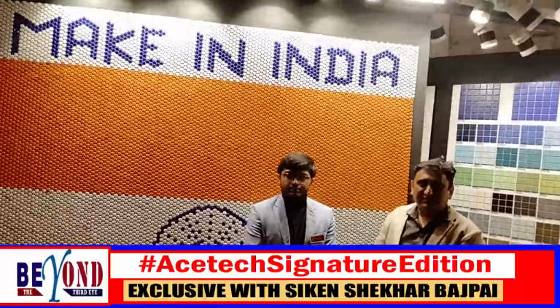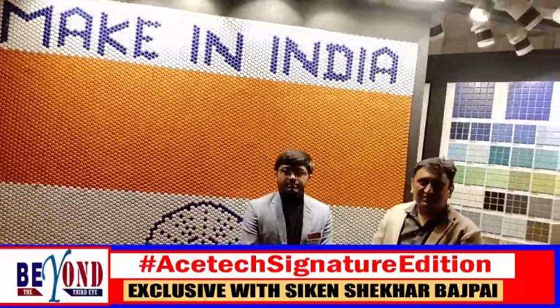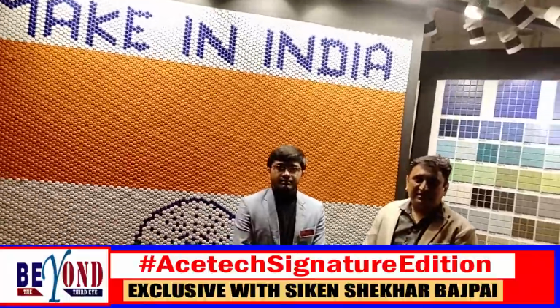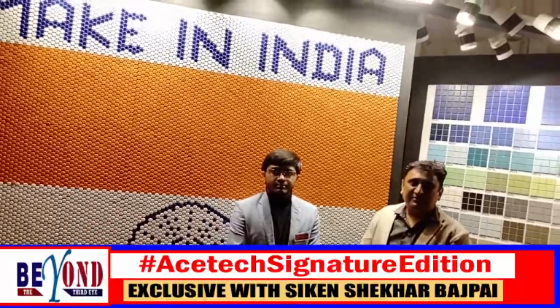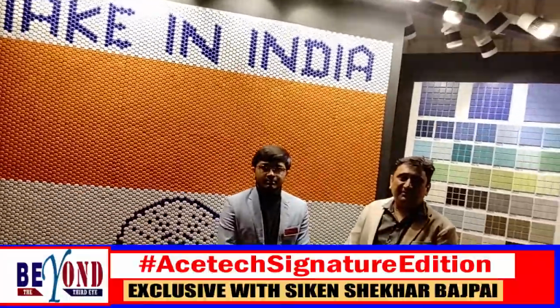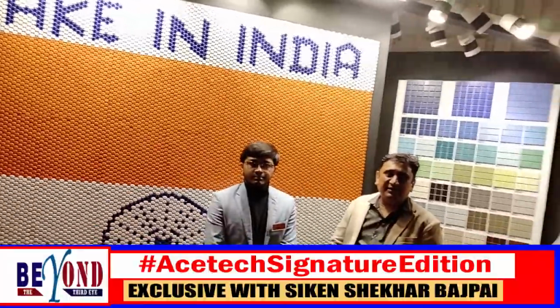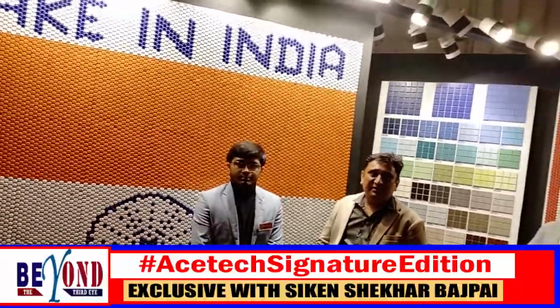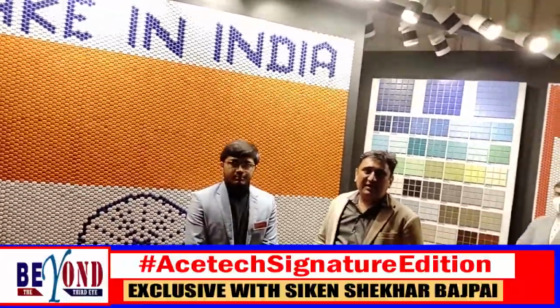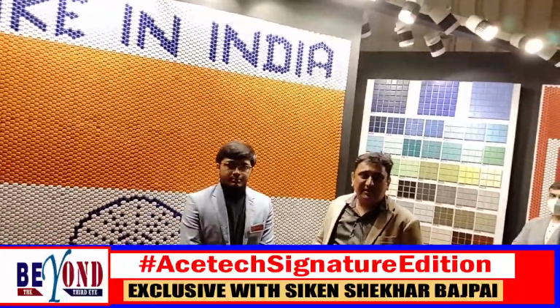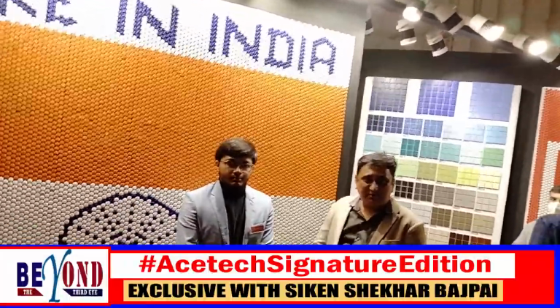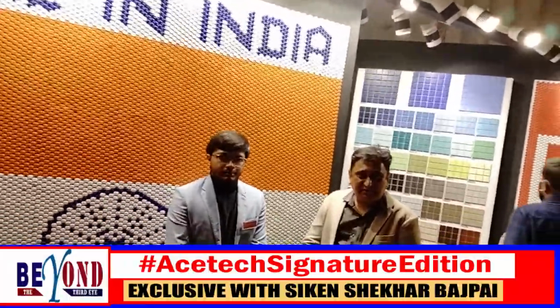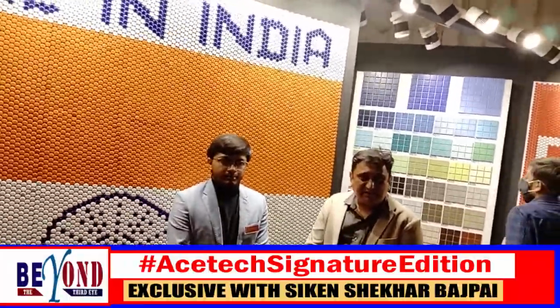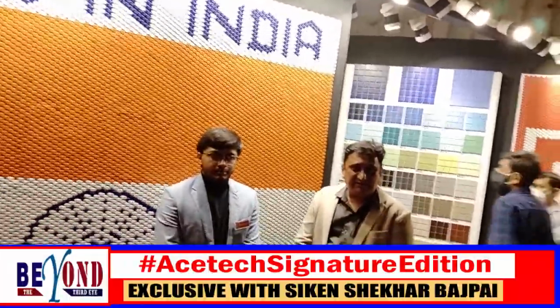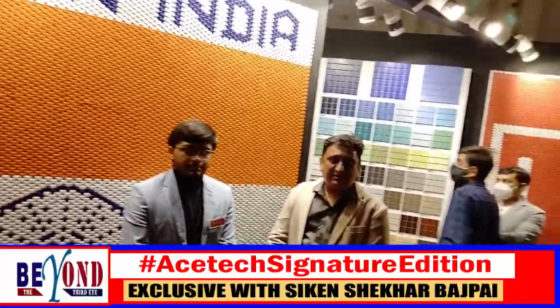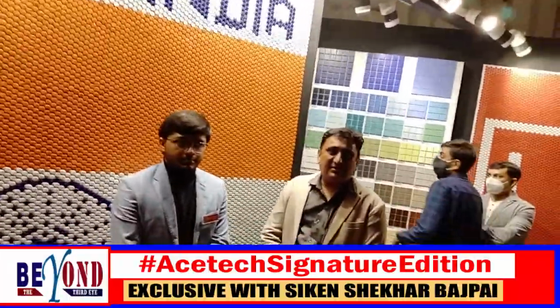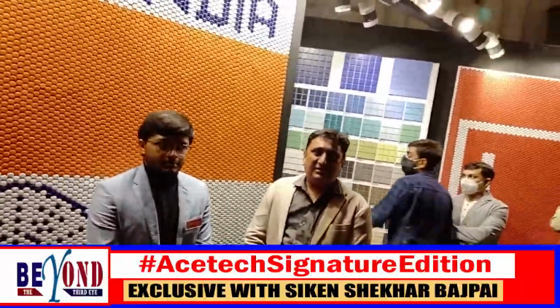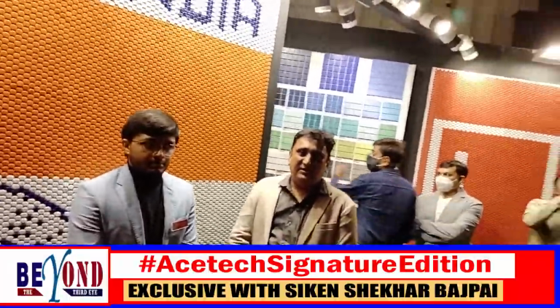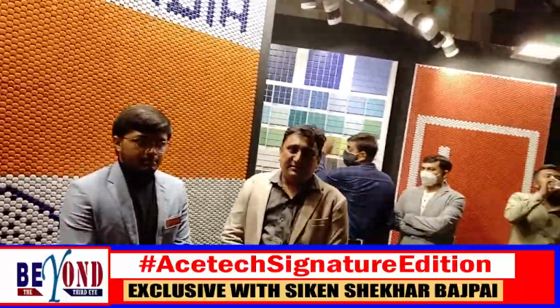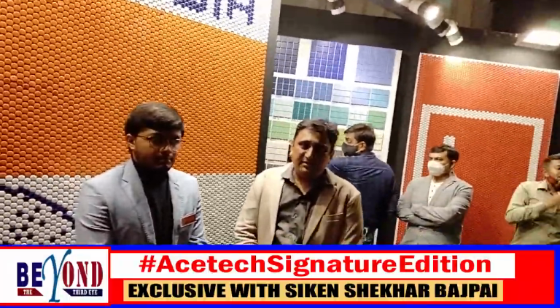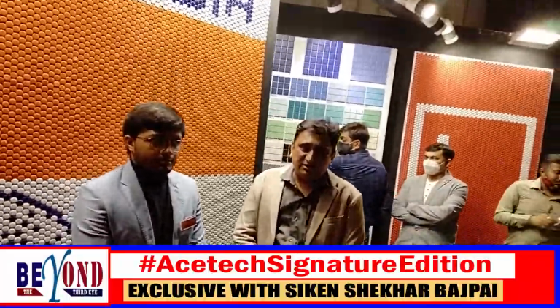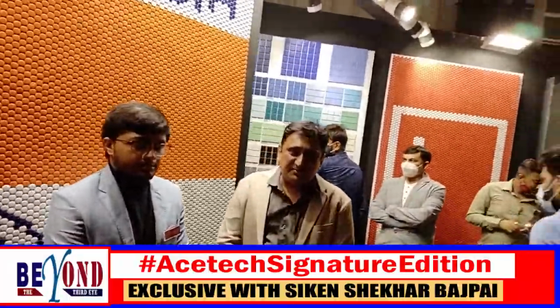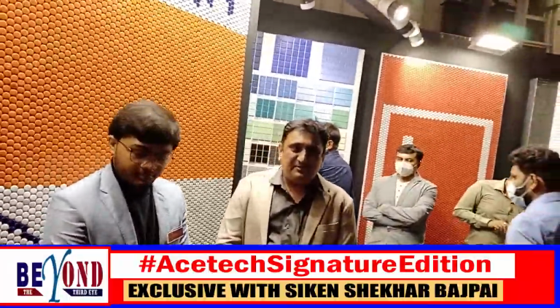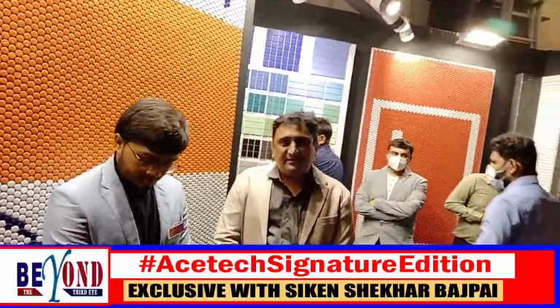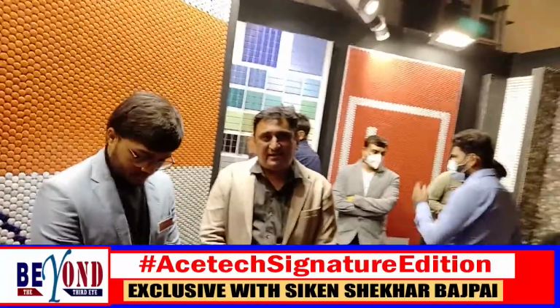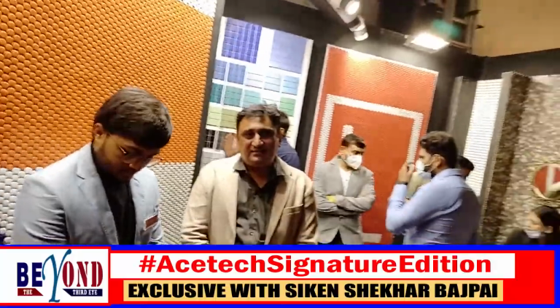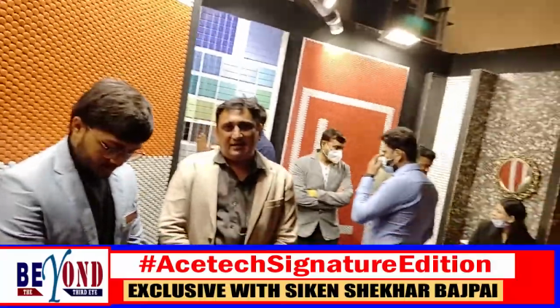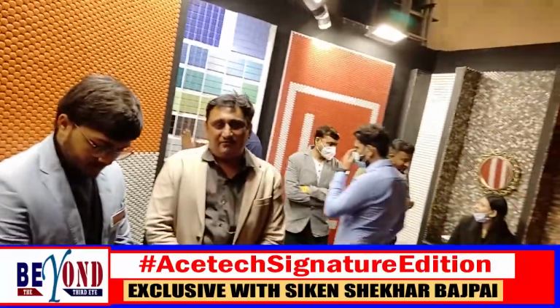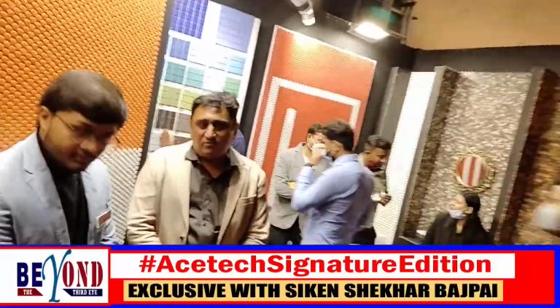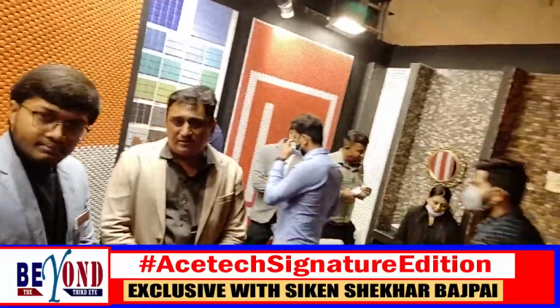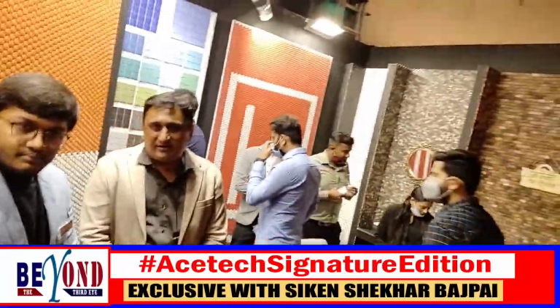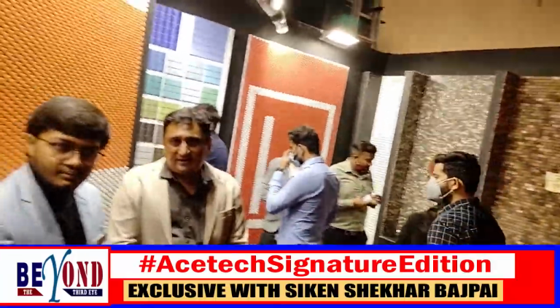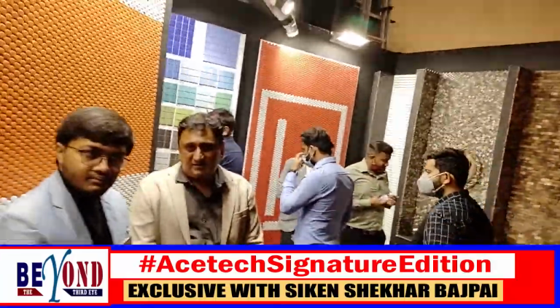We are making N number of designs in many shapes, many designs, and we have more than 80 colors.